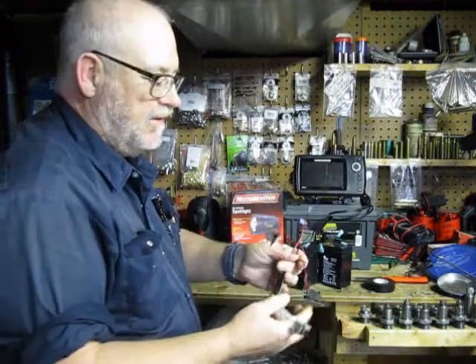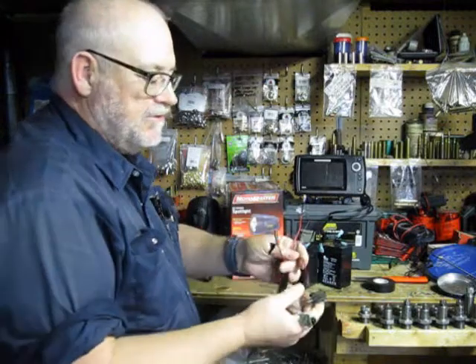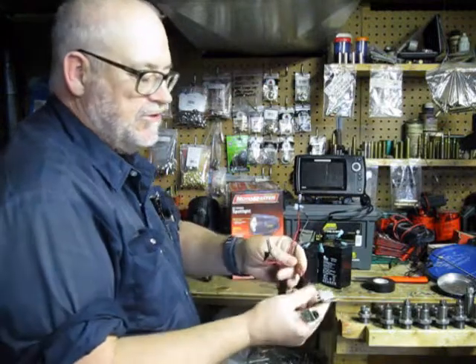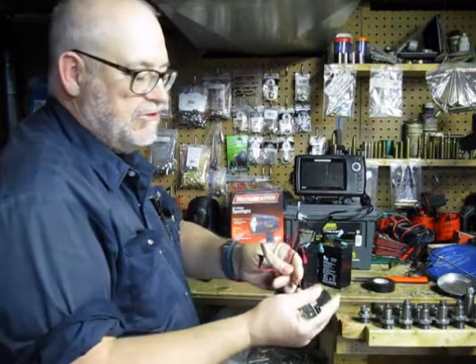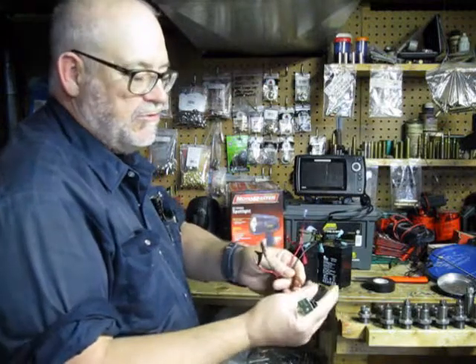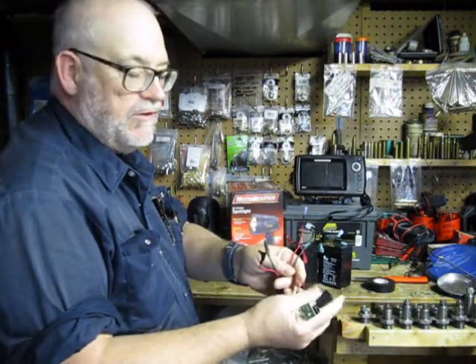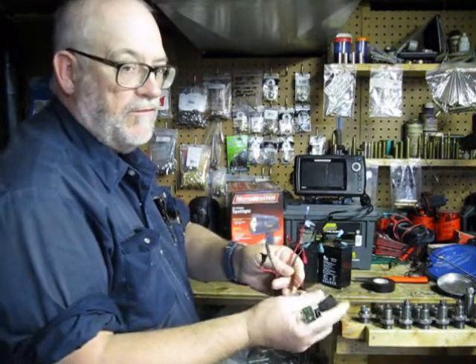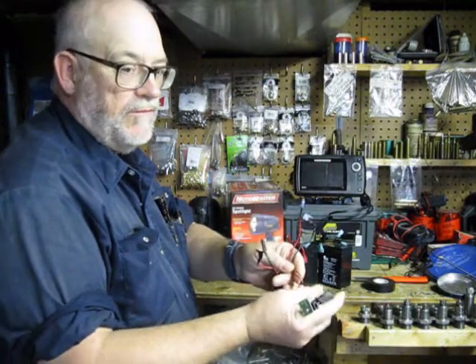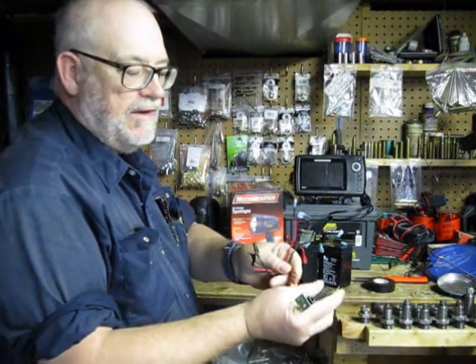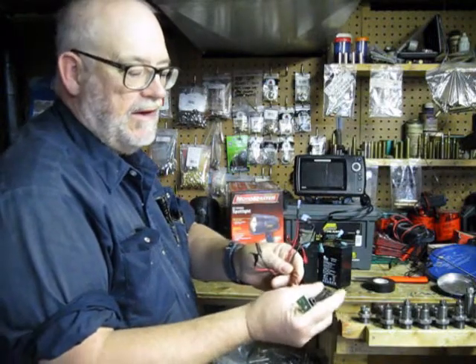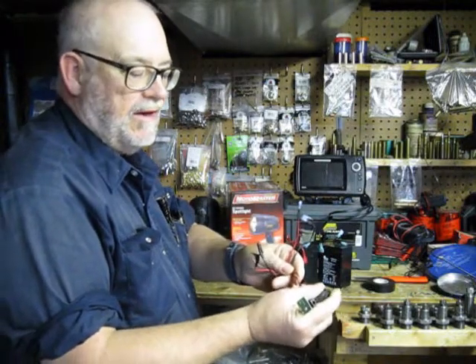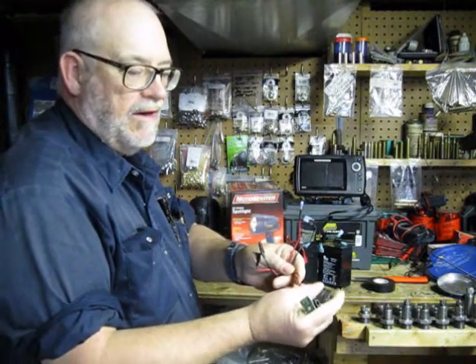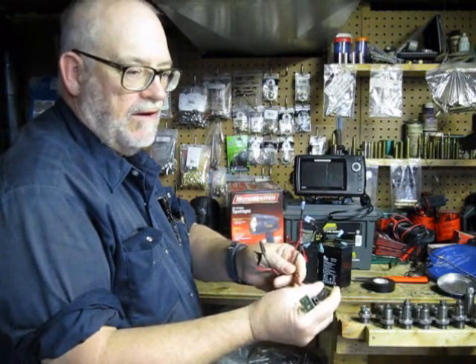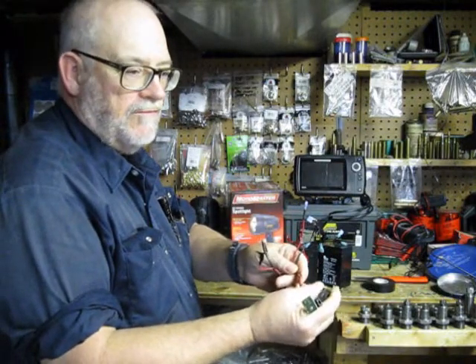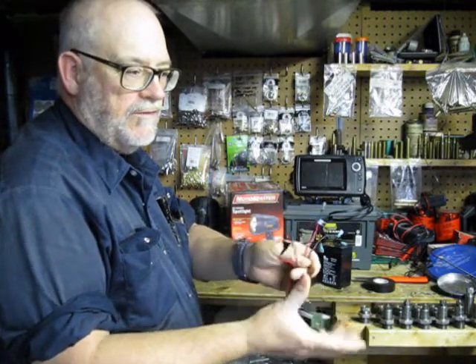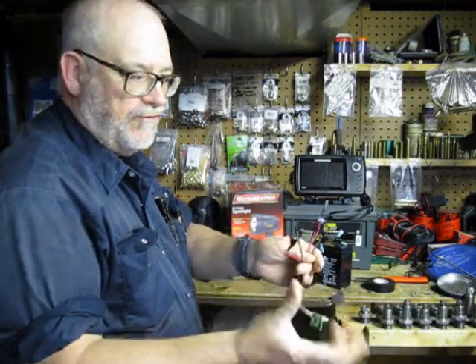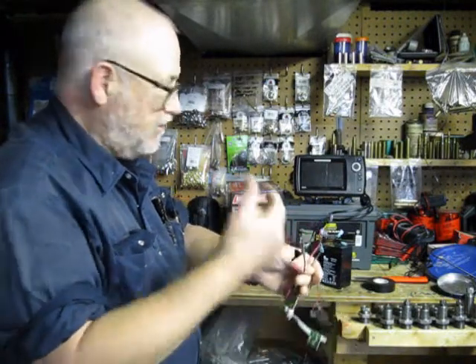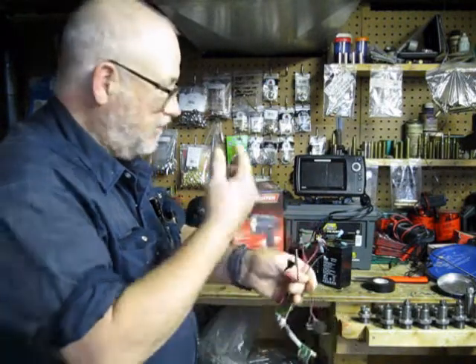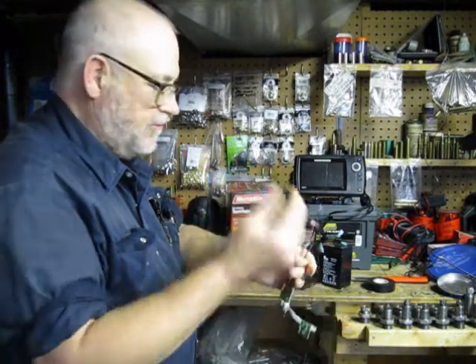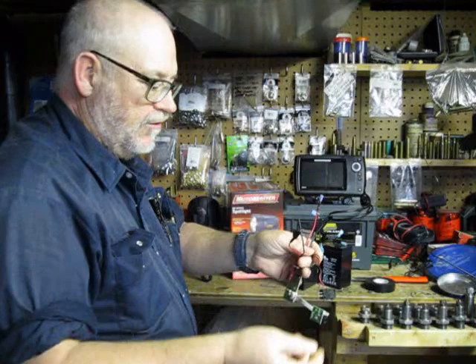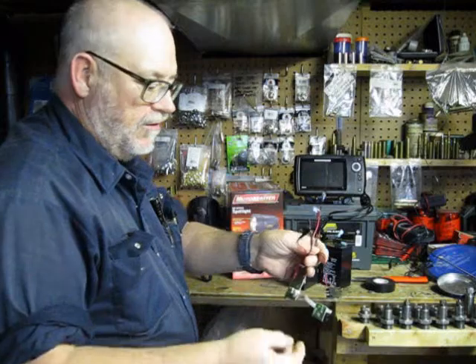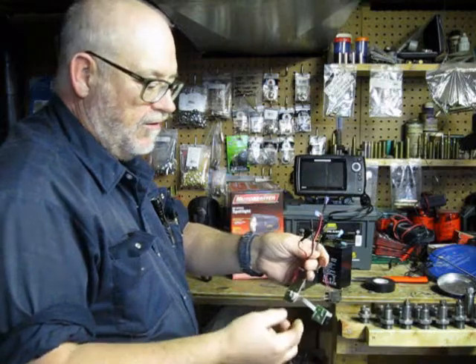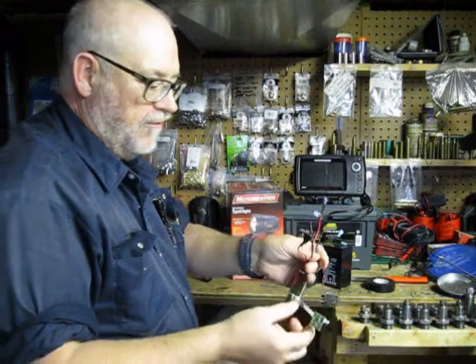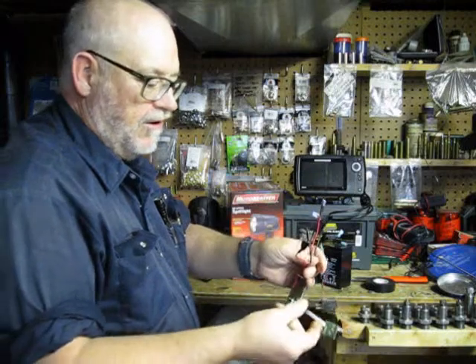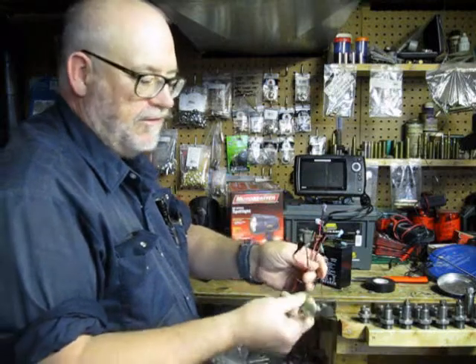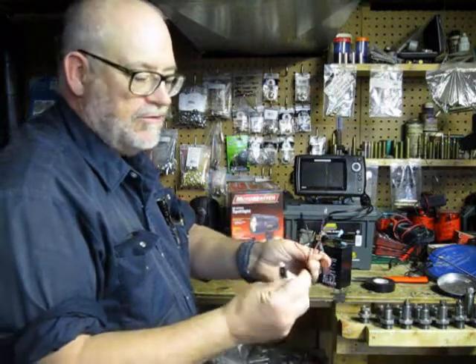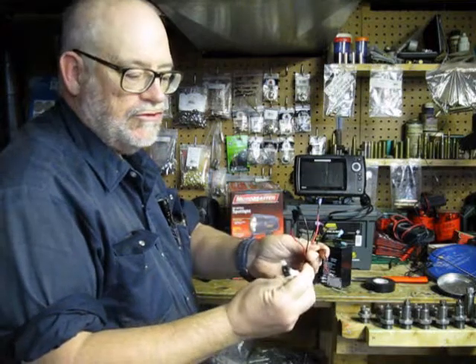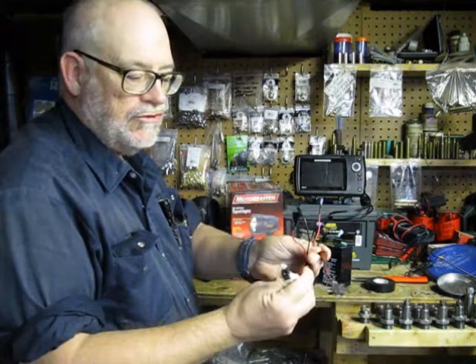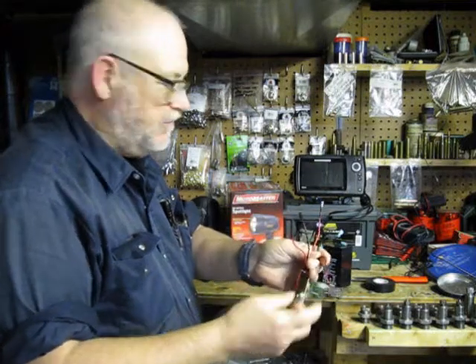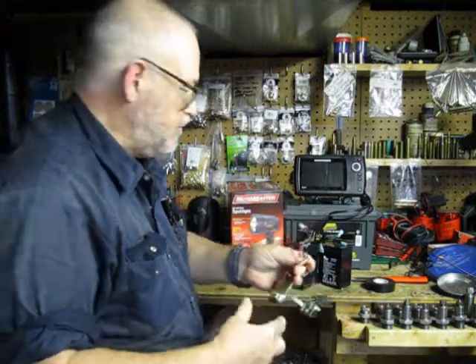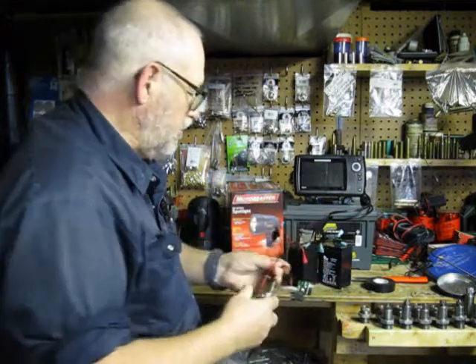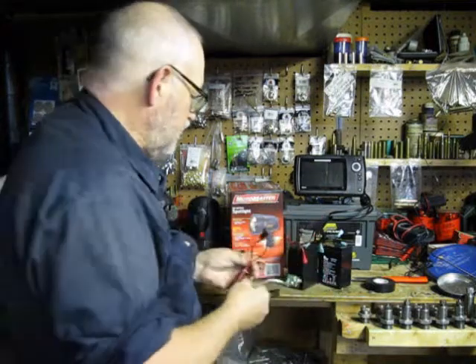This is just a switch from the trigger for turning it off and on, and there's your unit for charging.